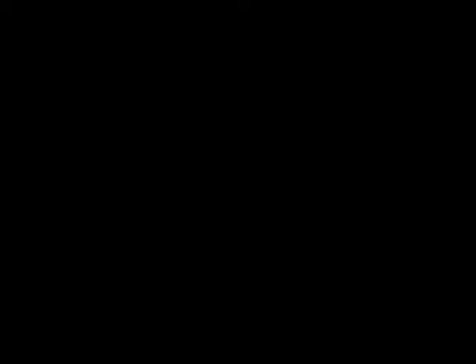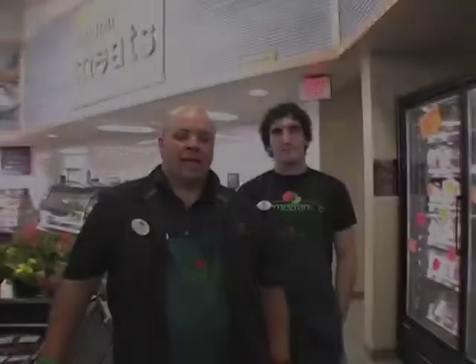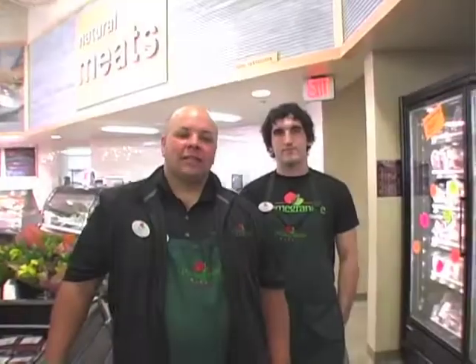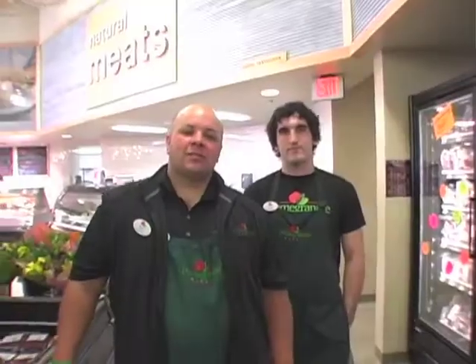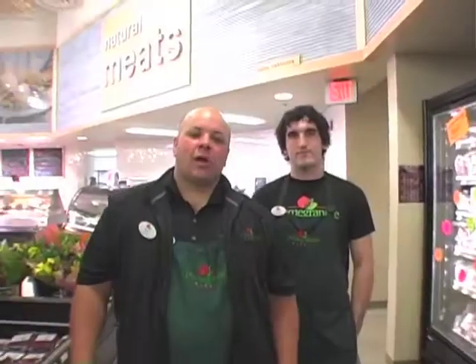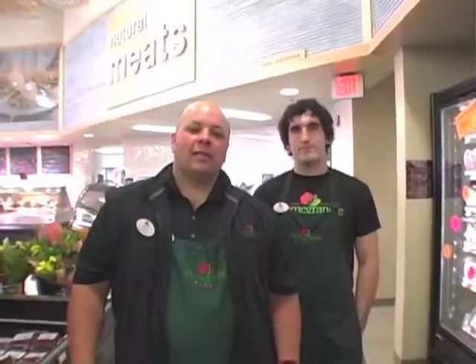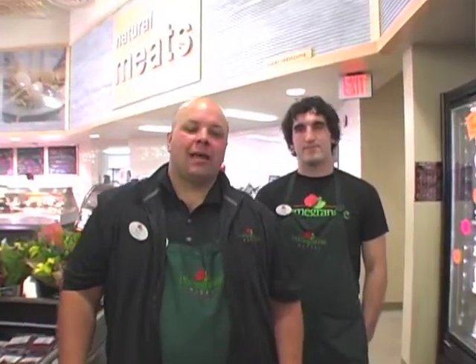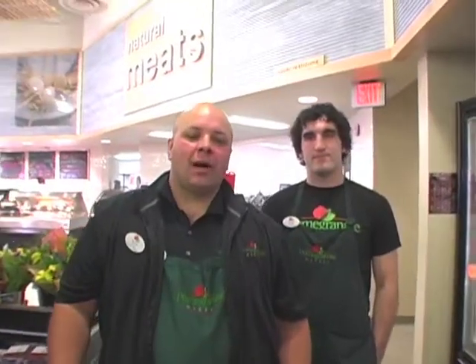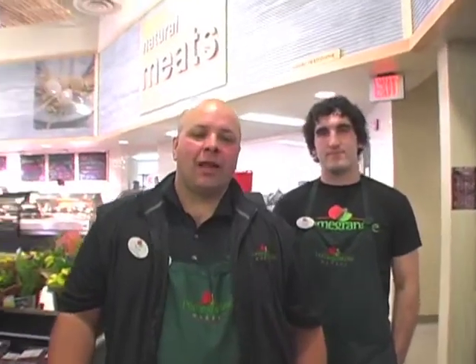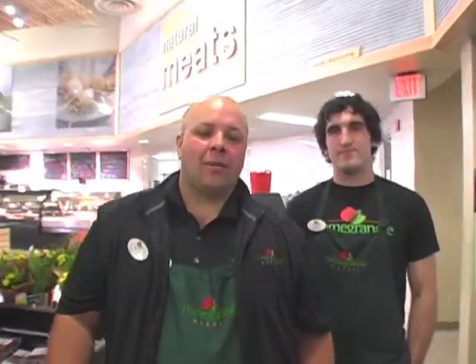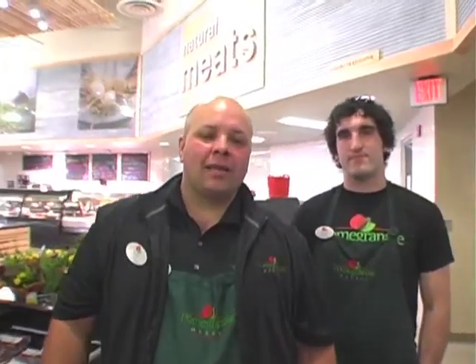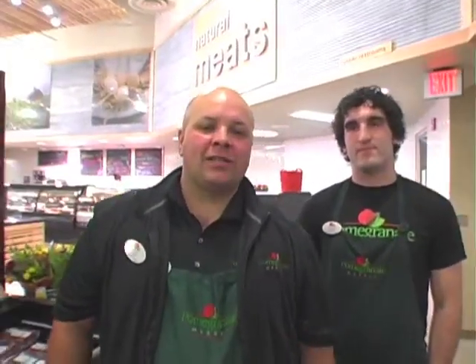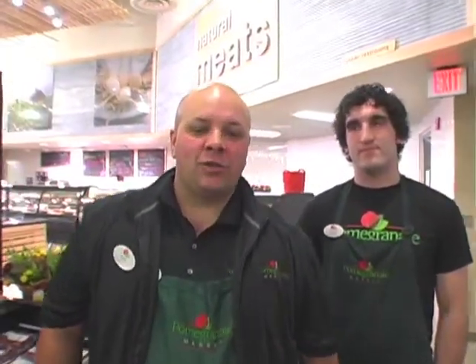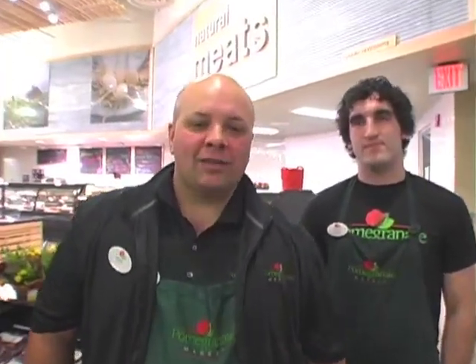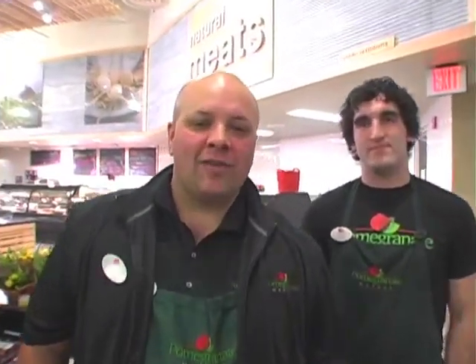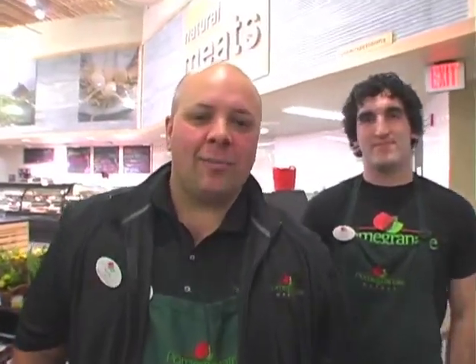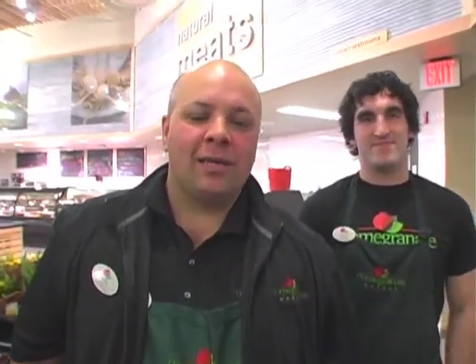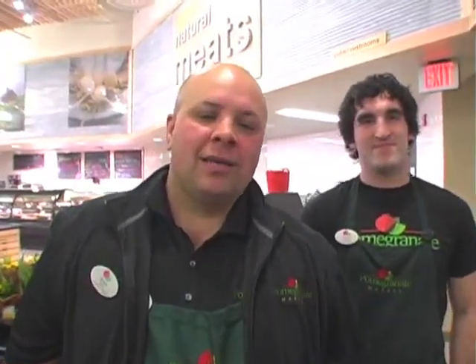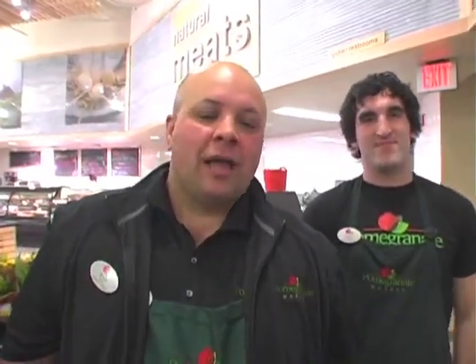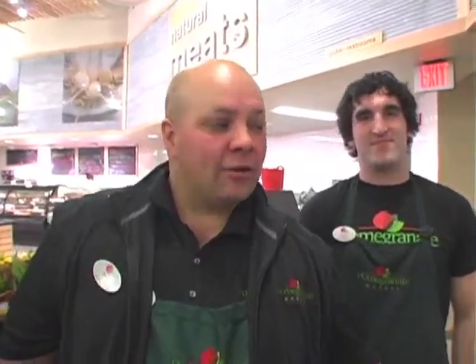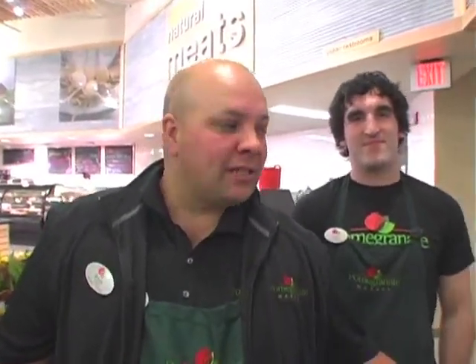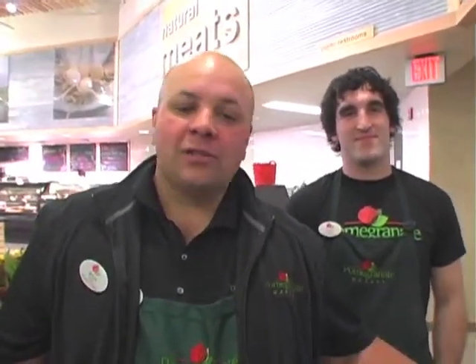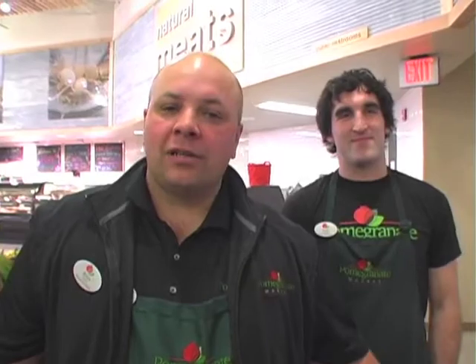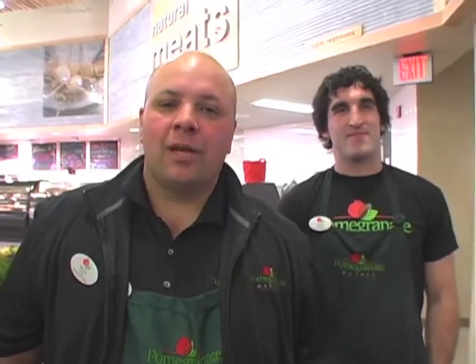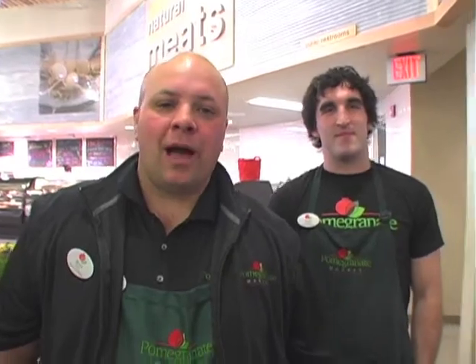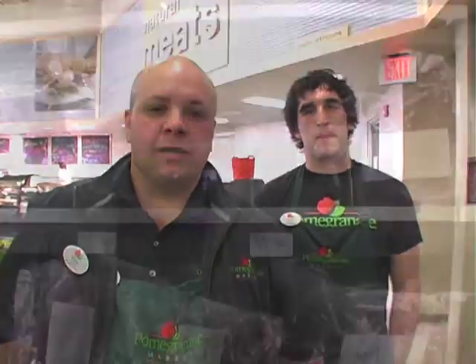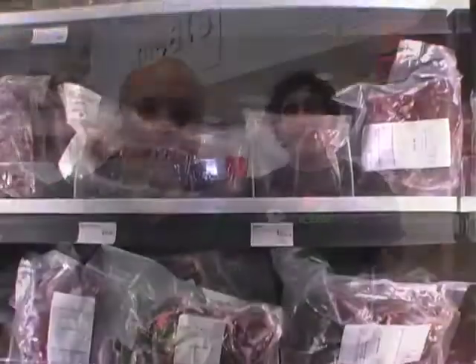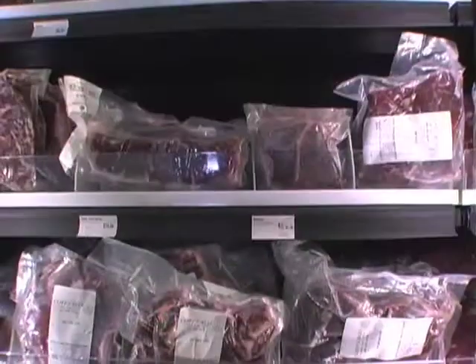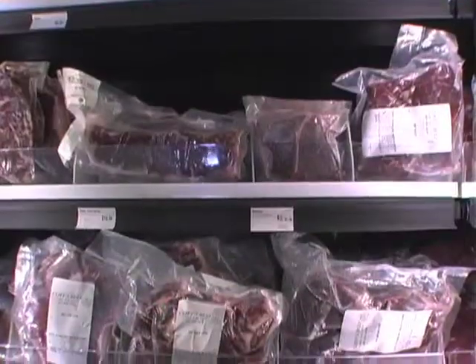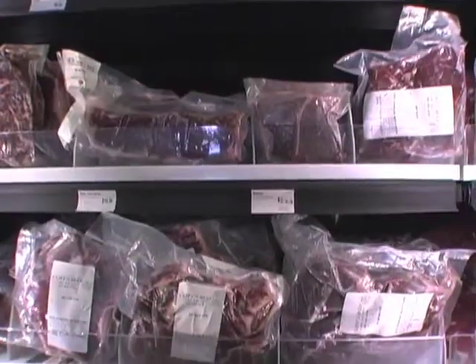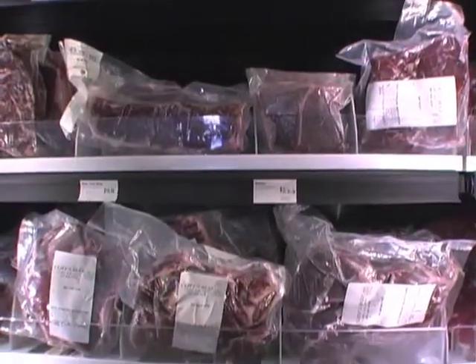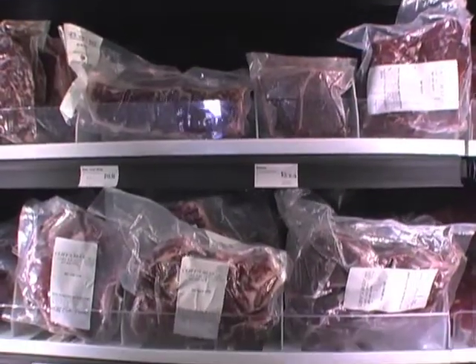Hey, this is Bryce at Pomegranate Market, the director of HAPI. Aaron's going to tell us a little bit about some organic local meats.